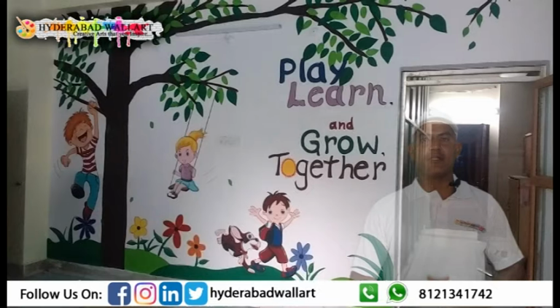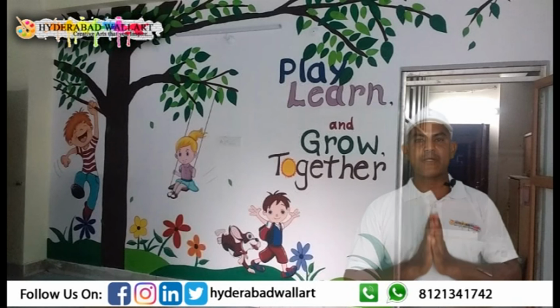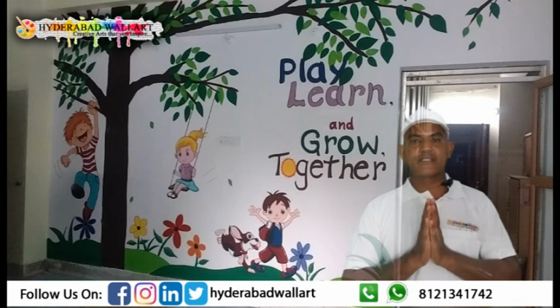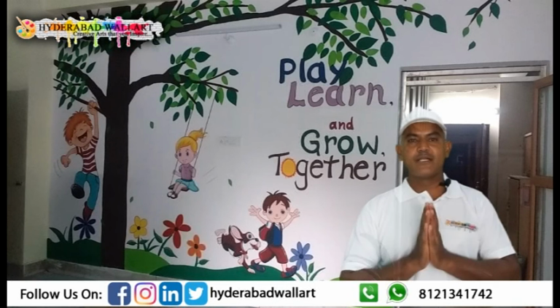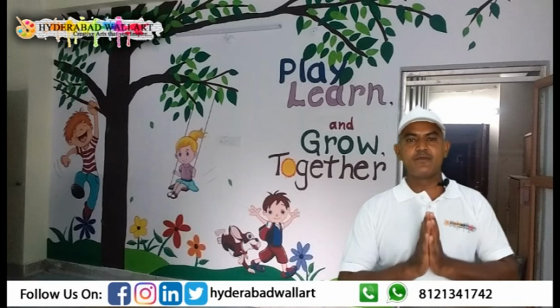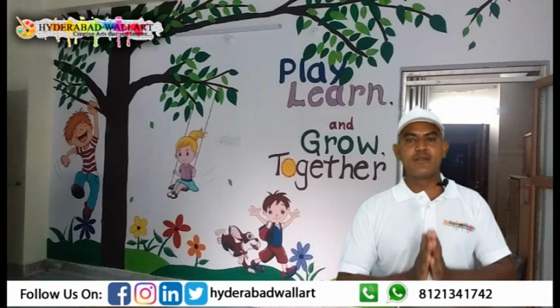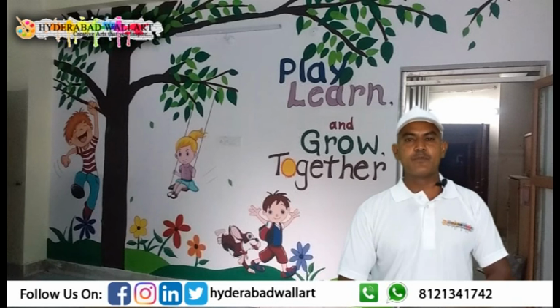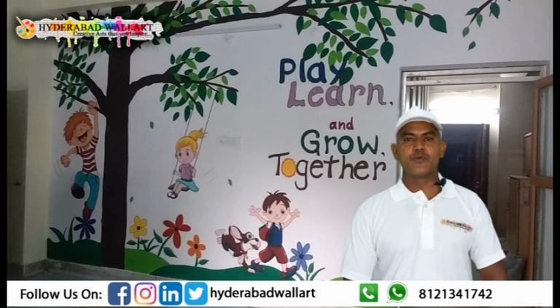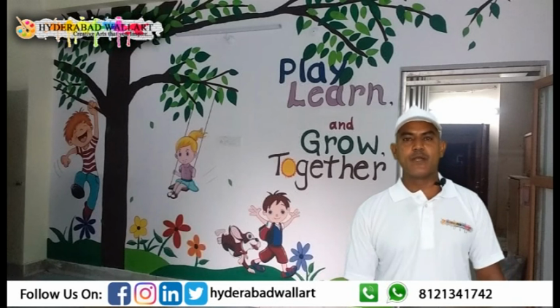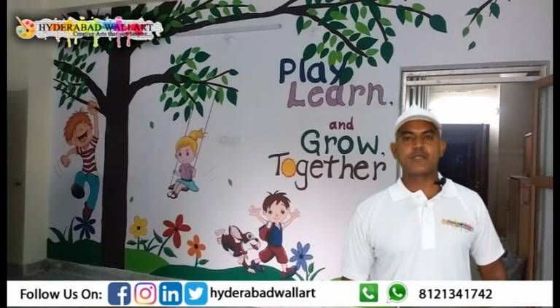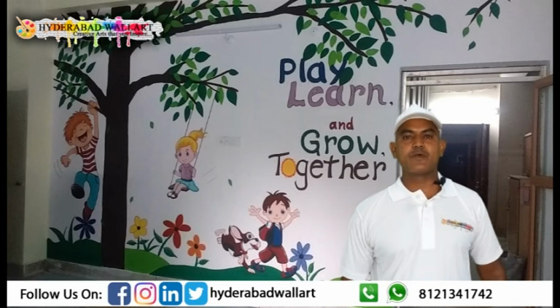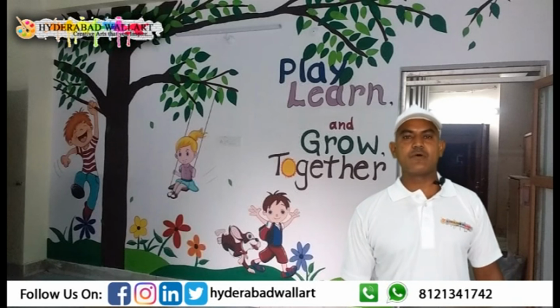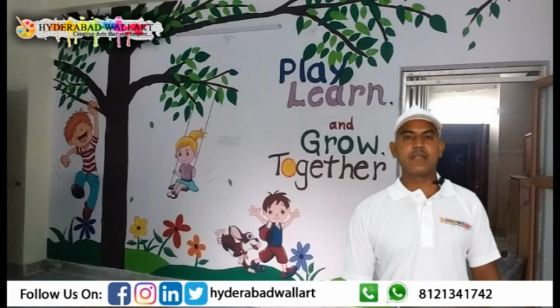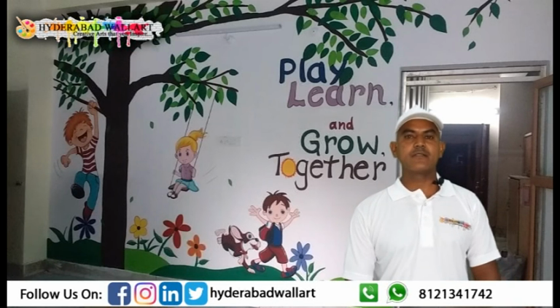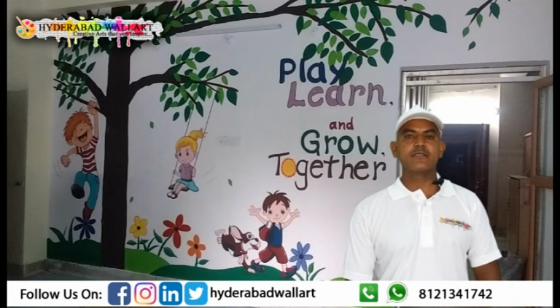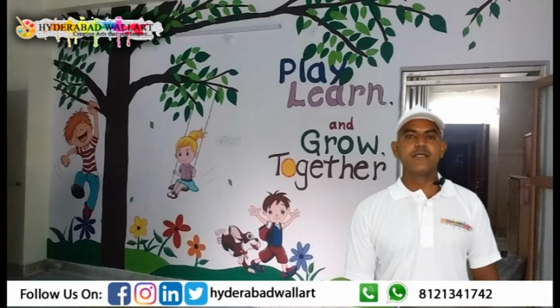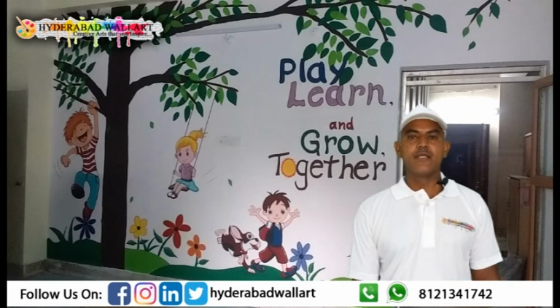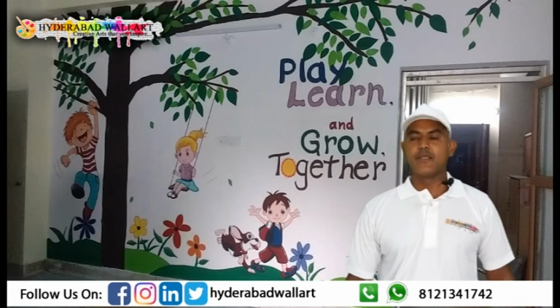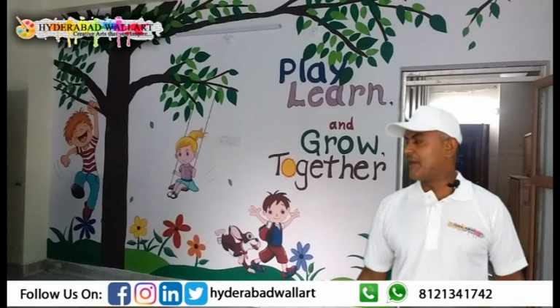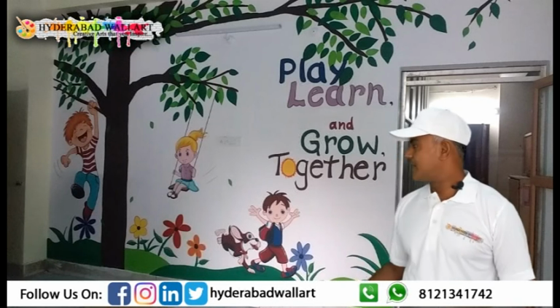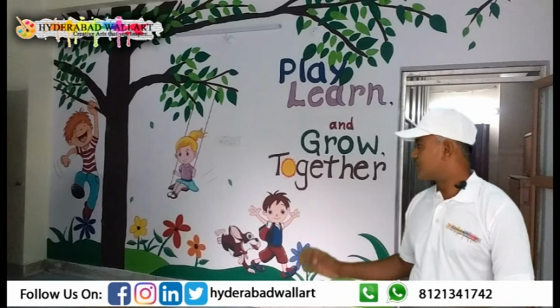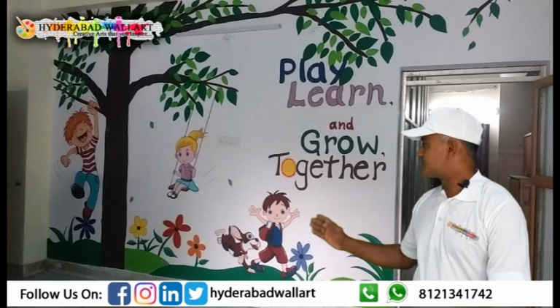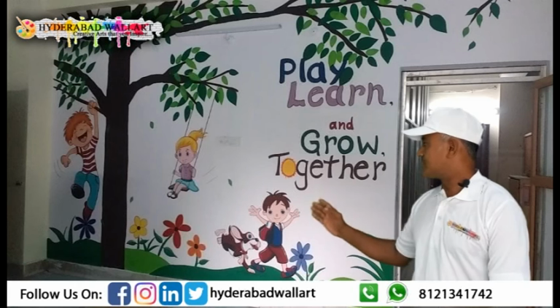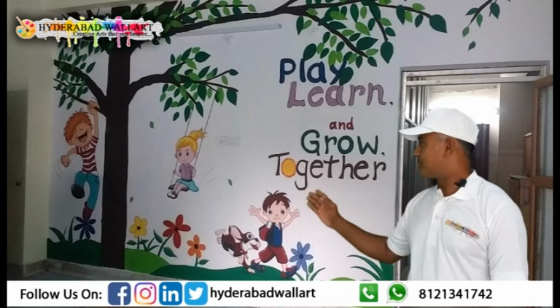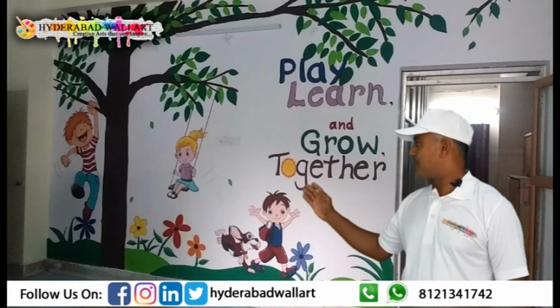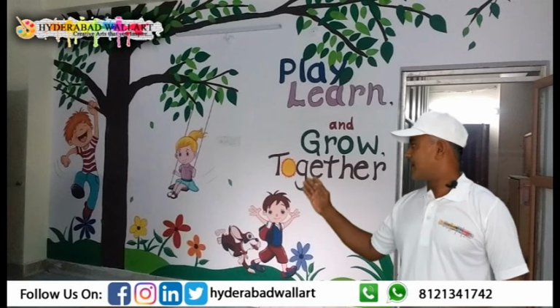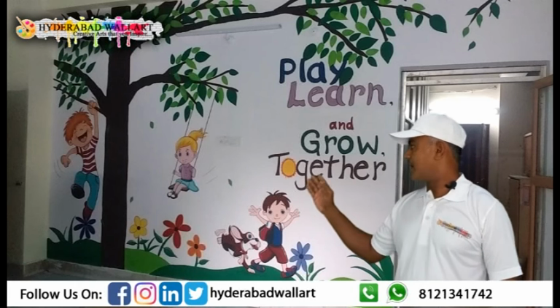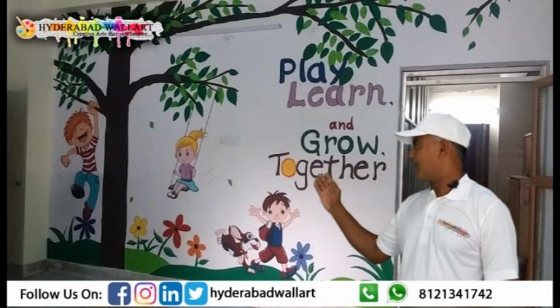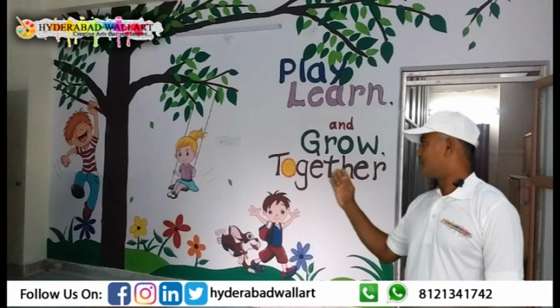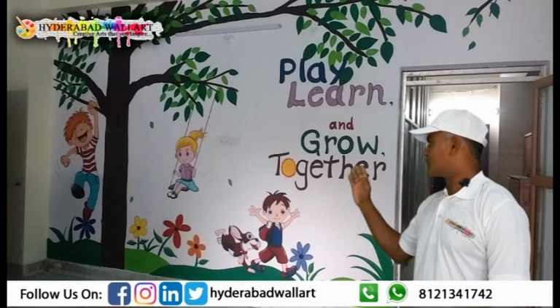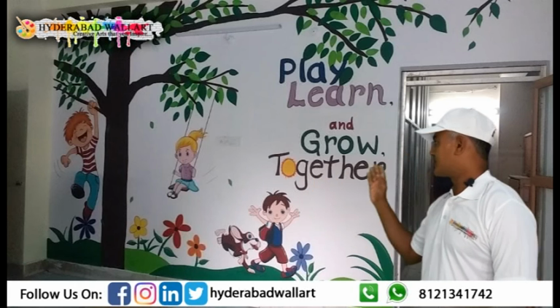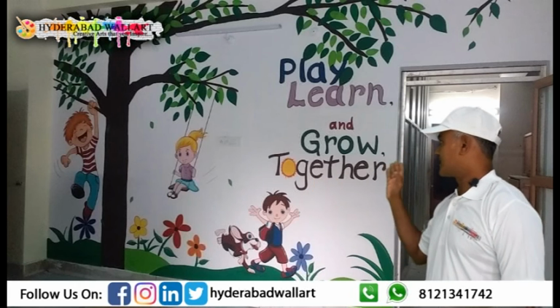Namaste. Welcome to Hyderabad Wall Art. This painting is made of play and together.